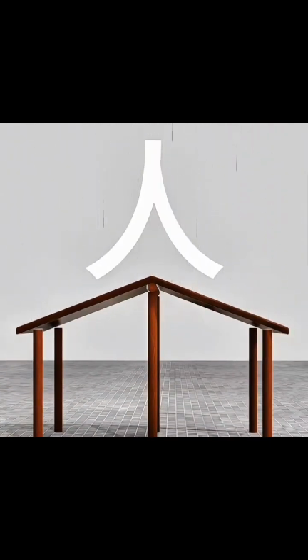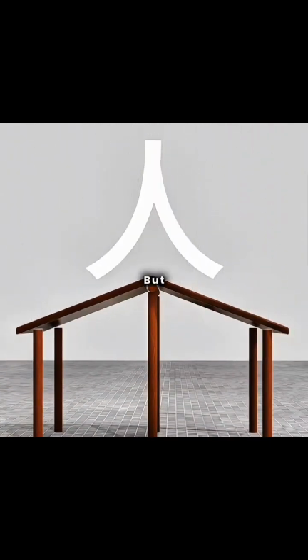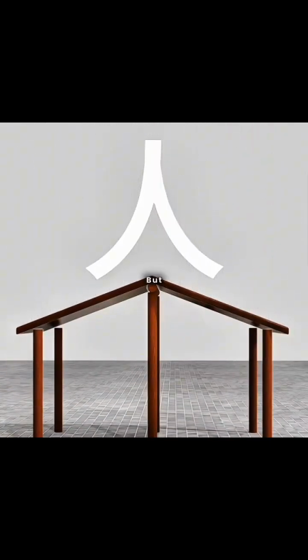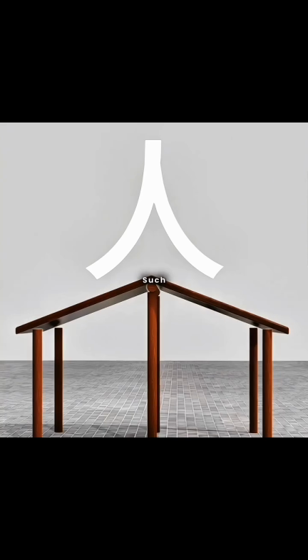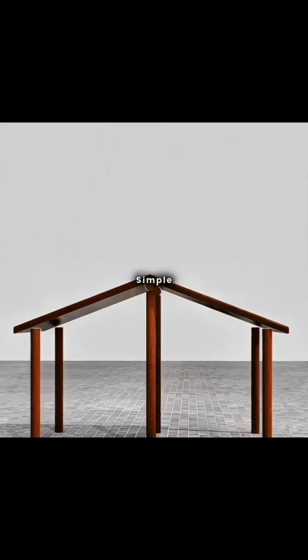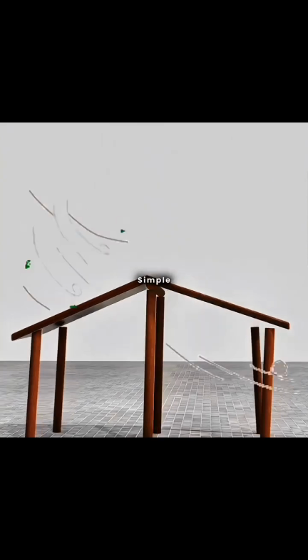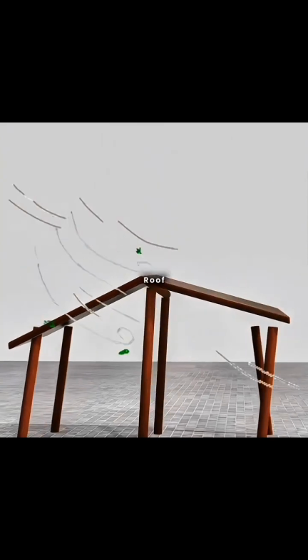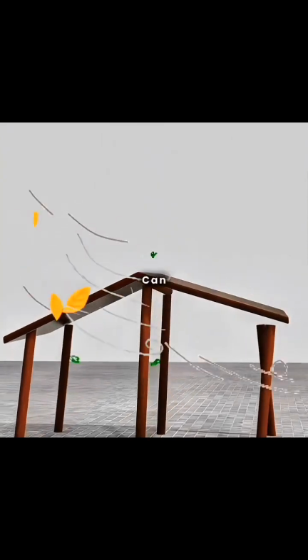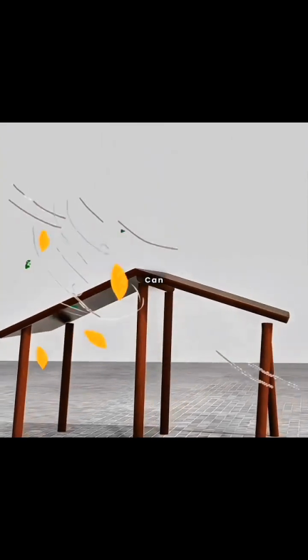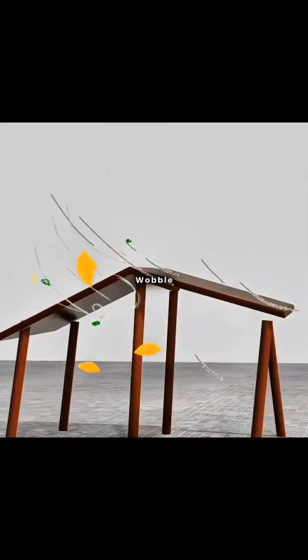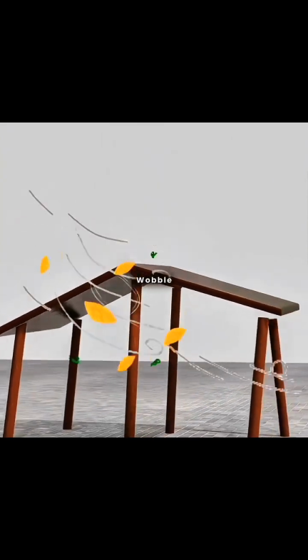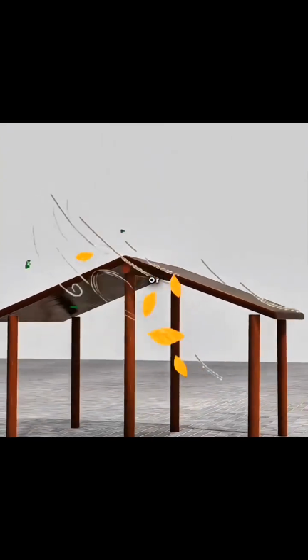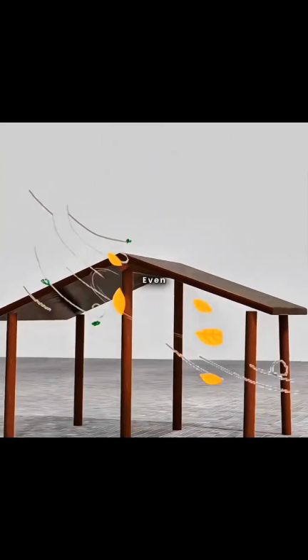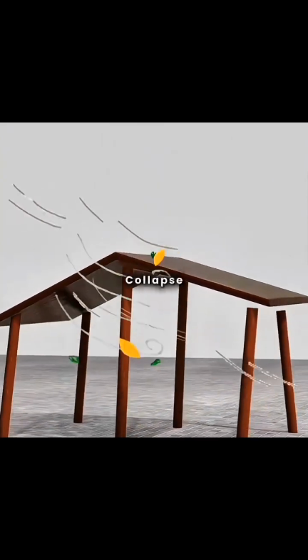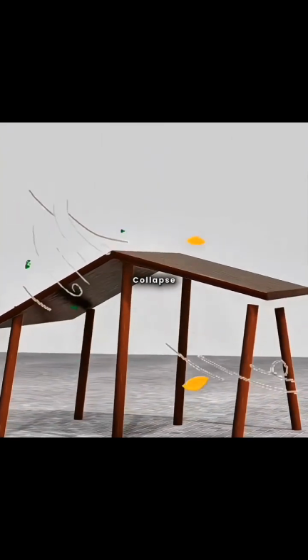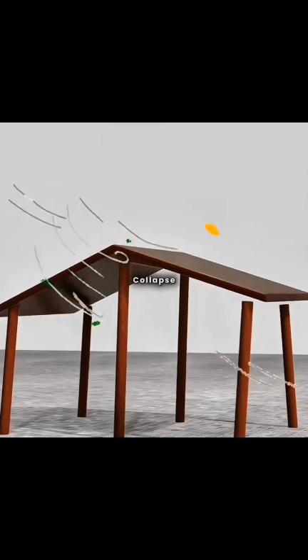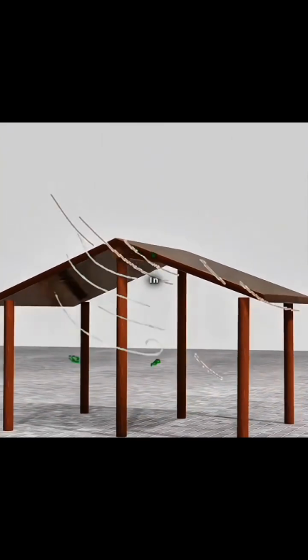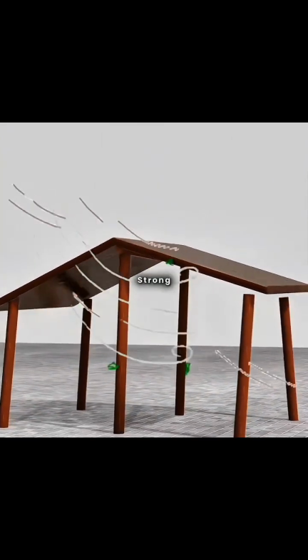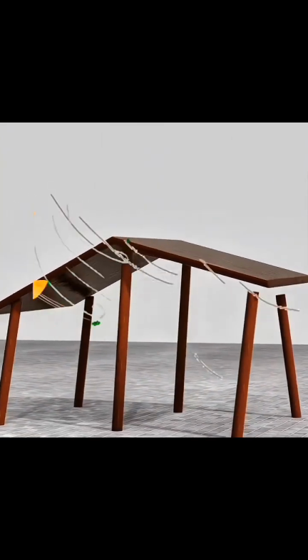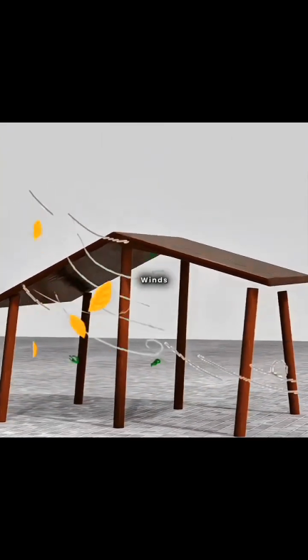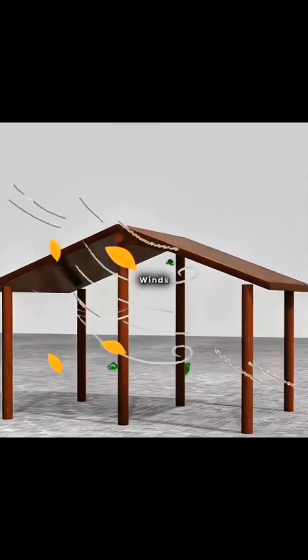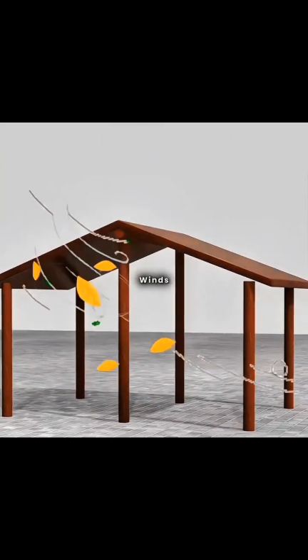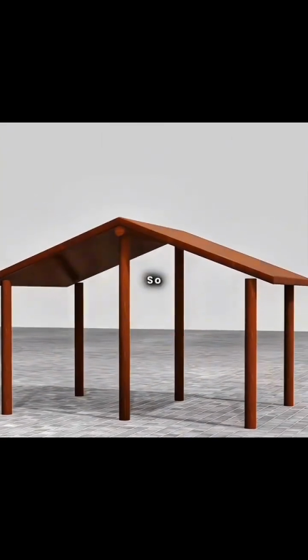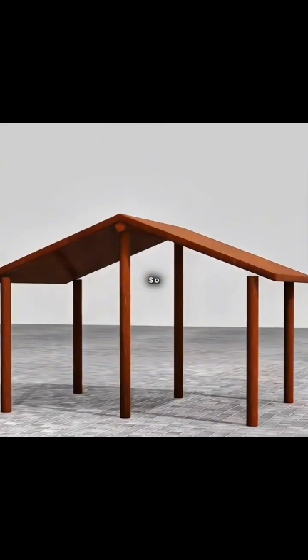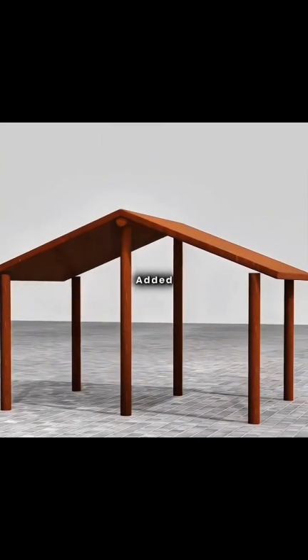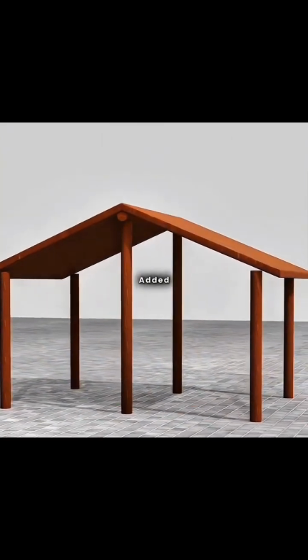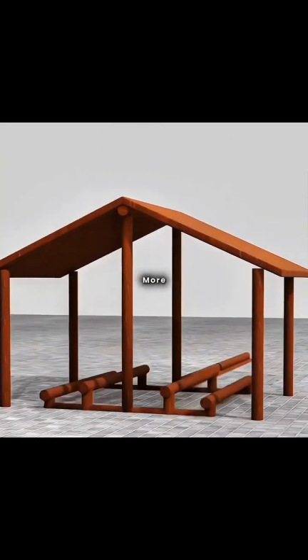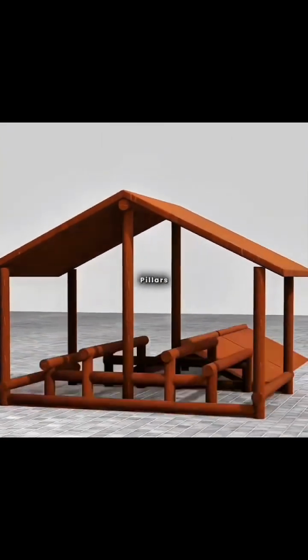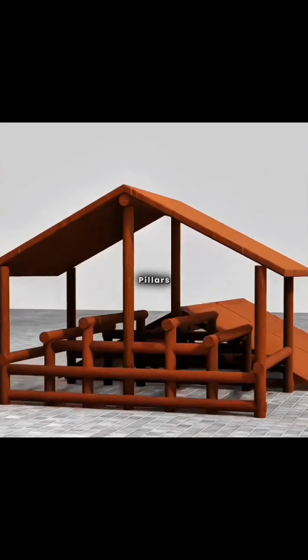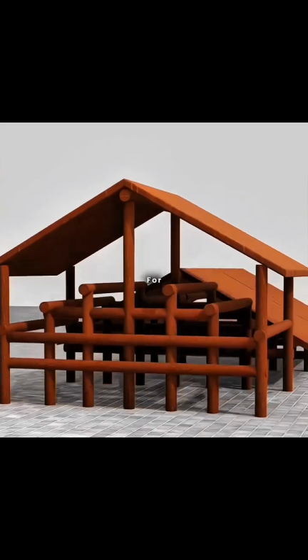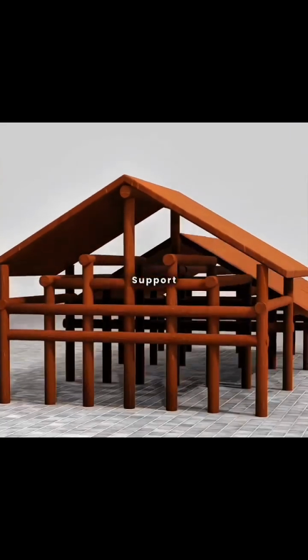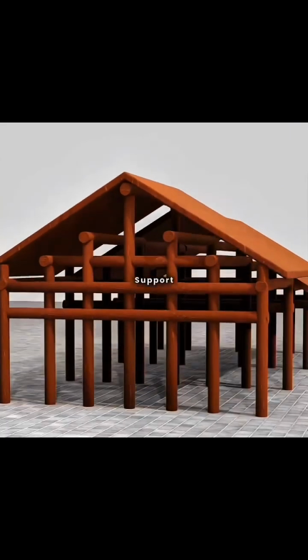But such a simple roof can wobble or even collapse in strong winds, so you added more pillars for support.